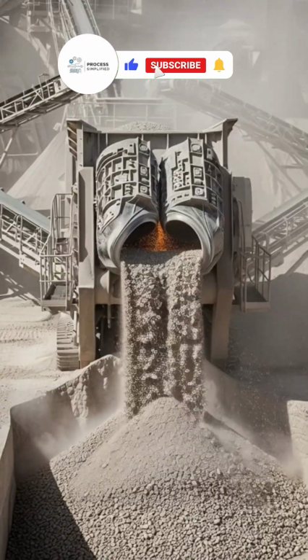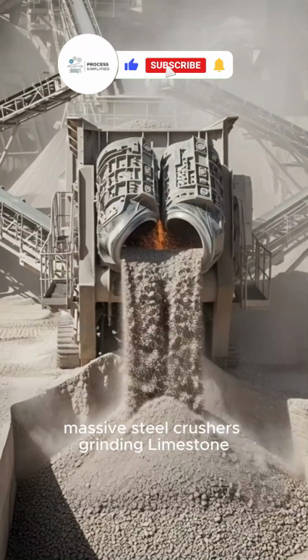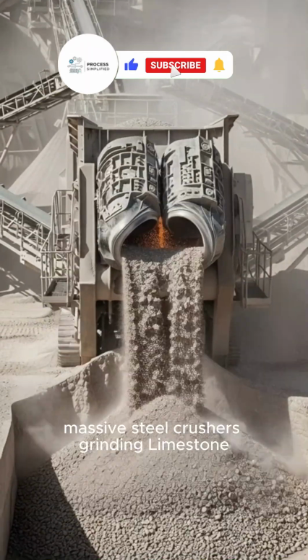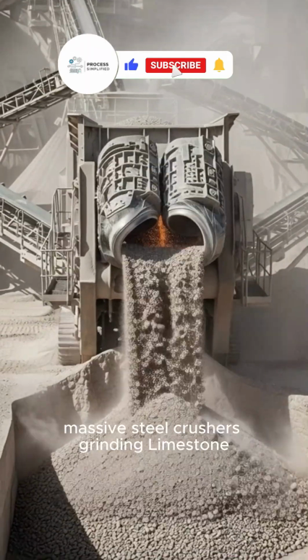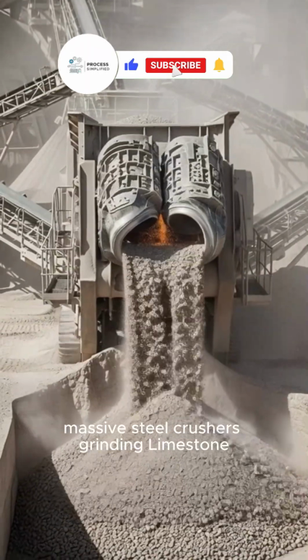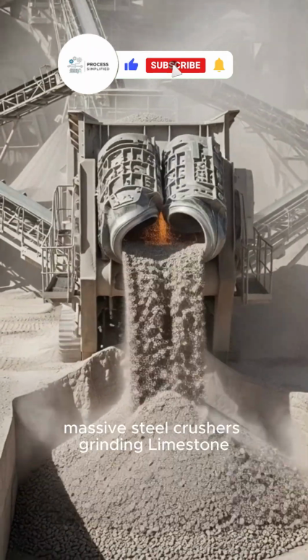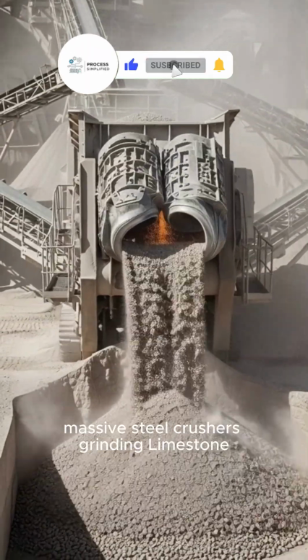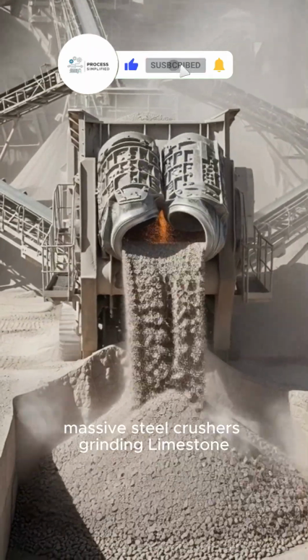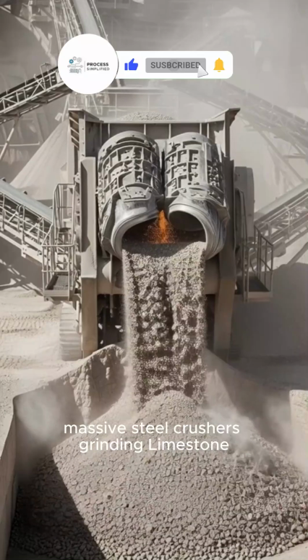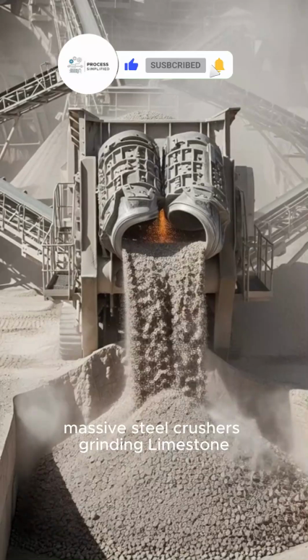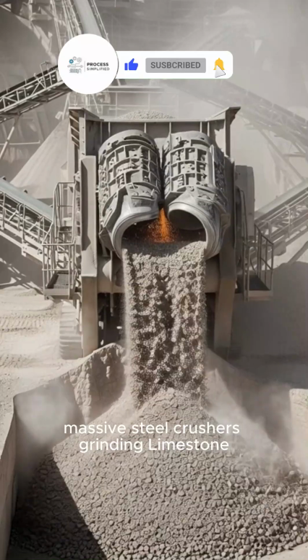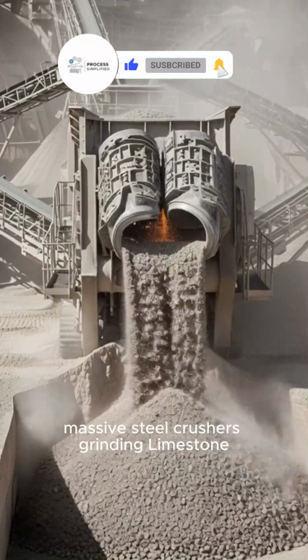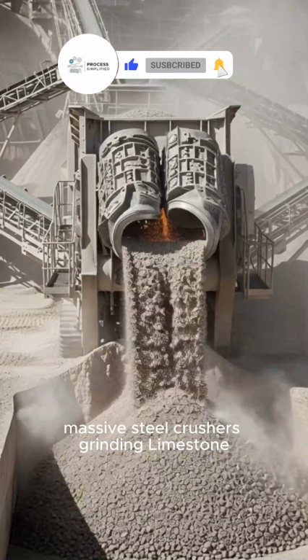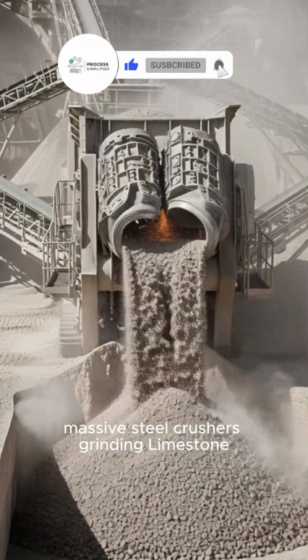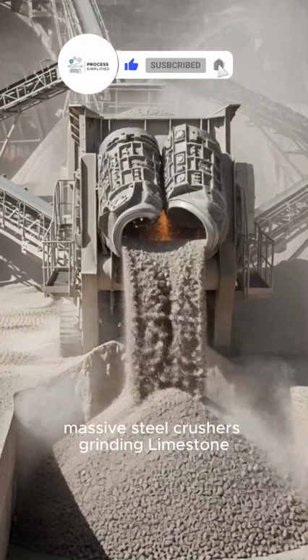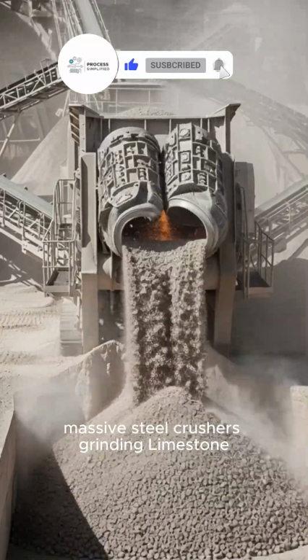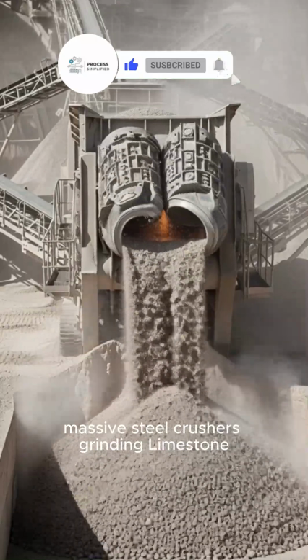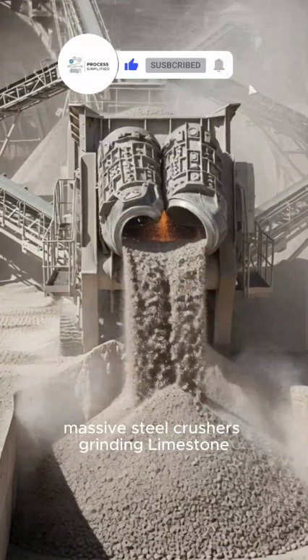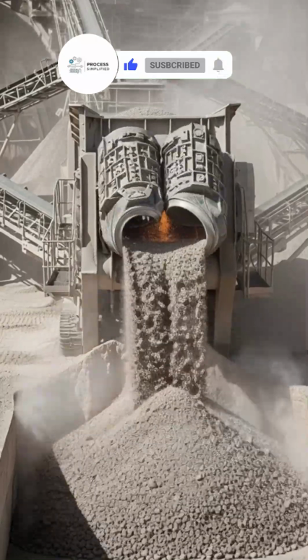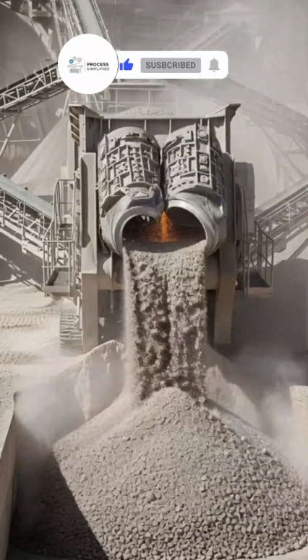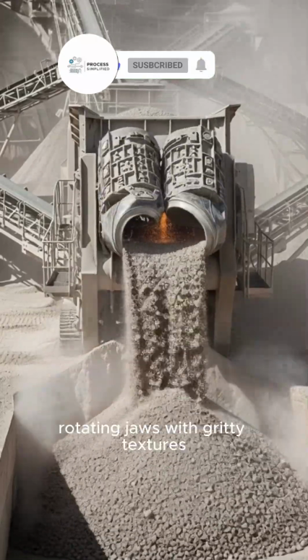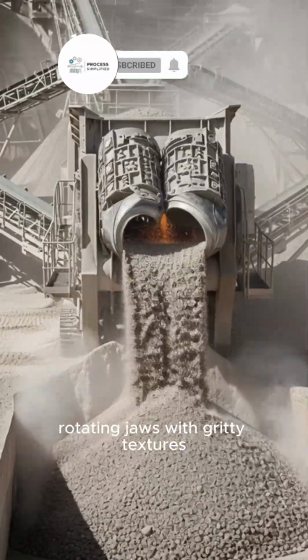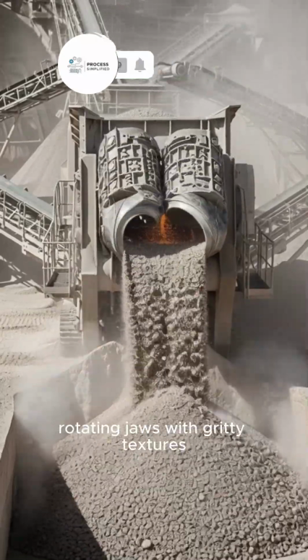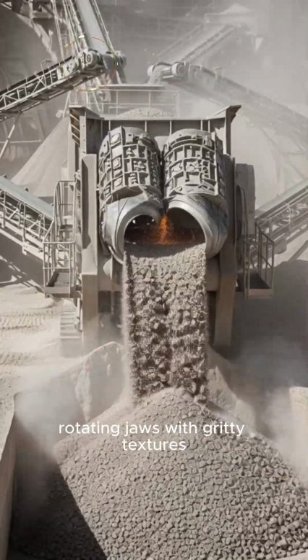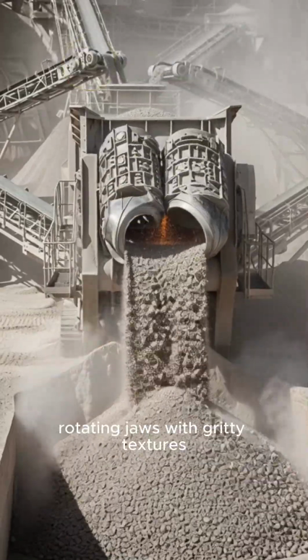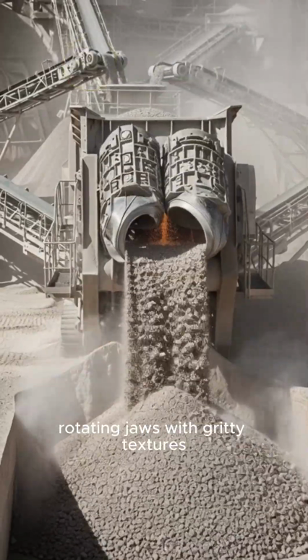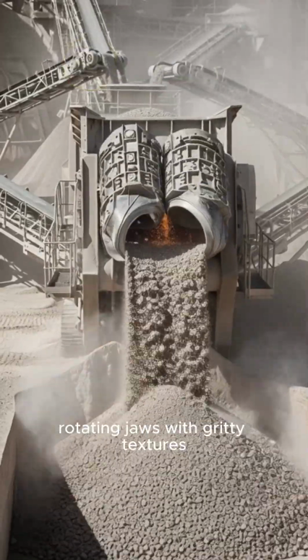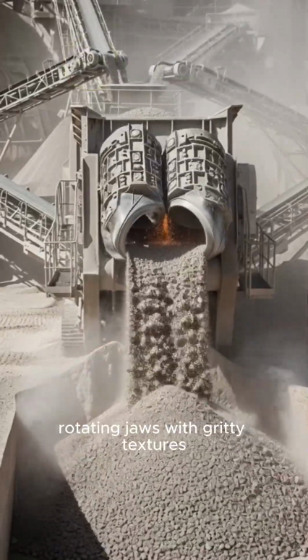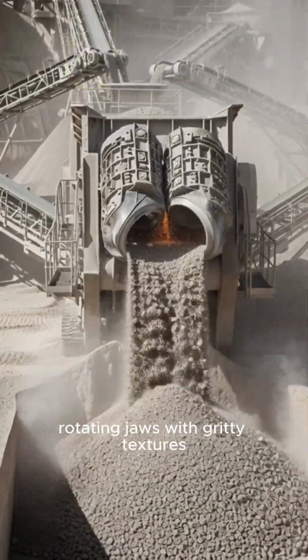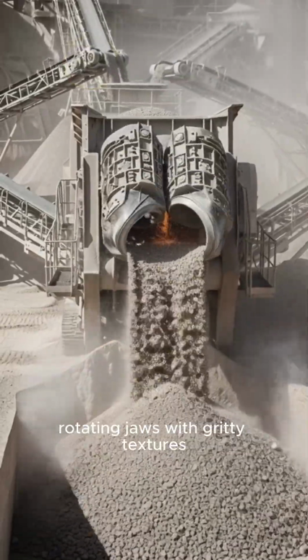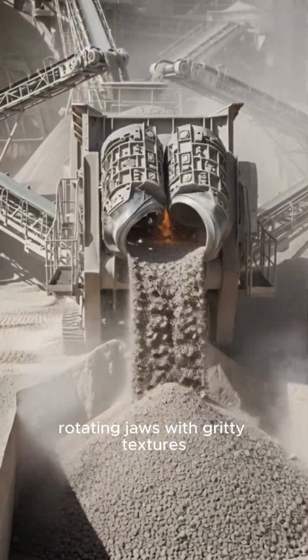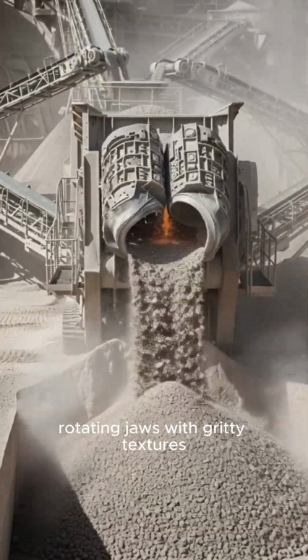Massive steel crushers grinding limestone. Rotating jaws with gritty textures.